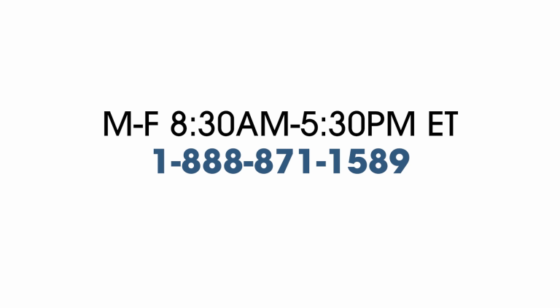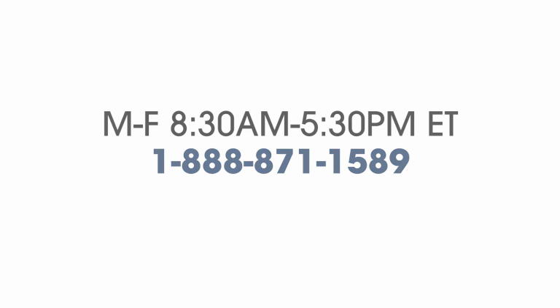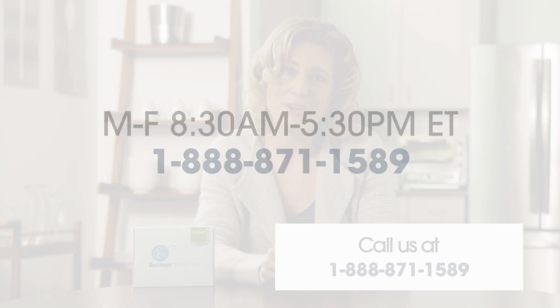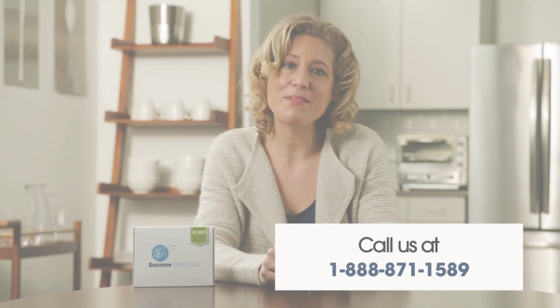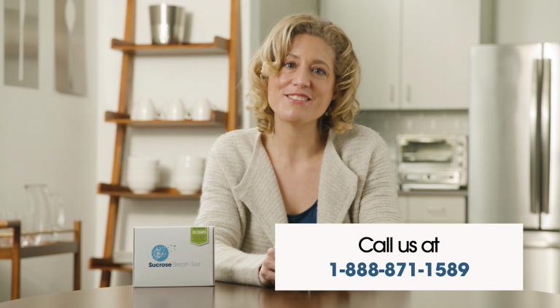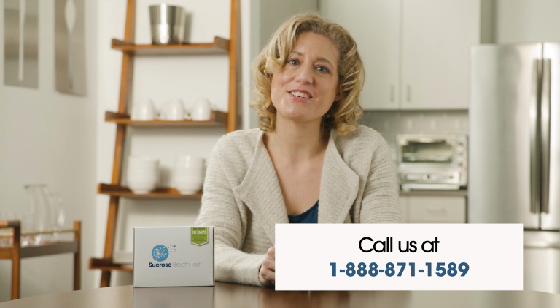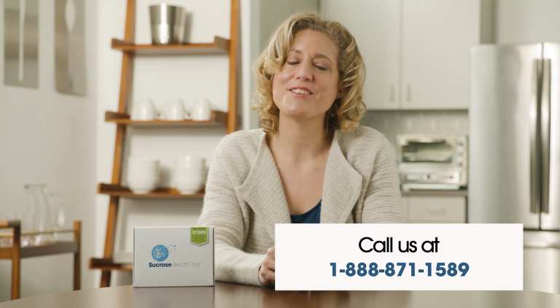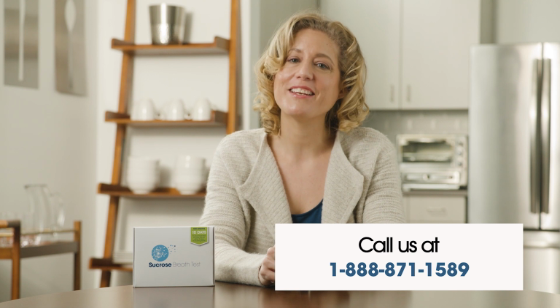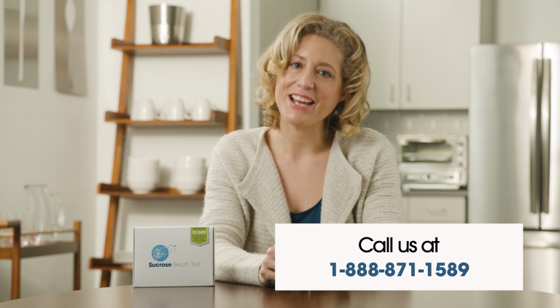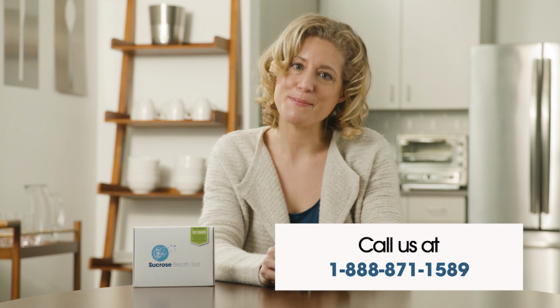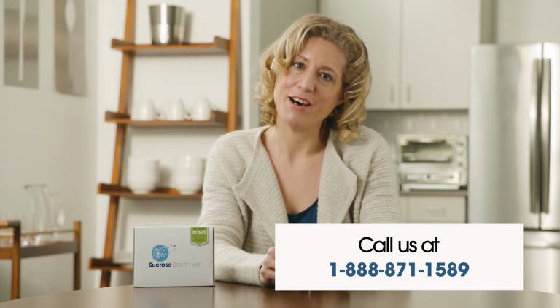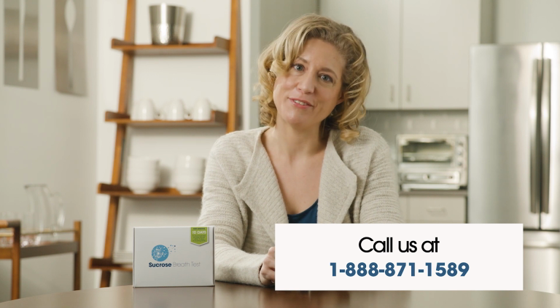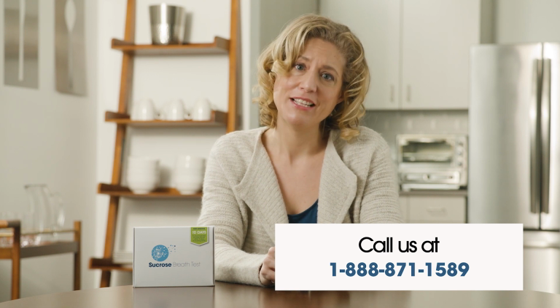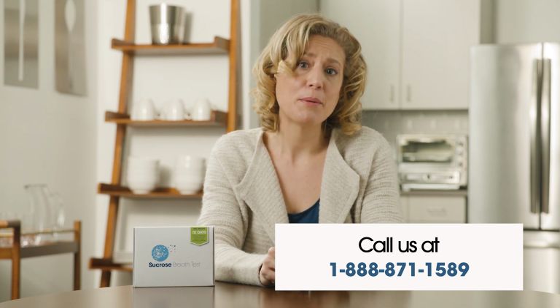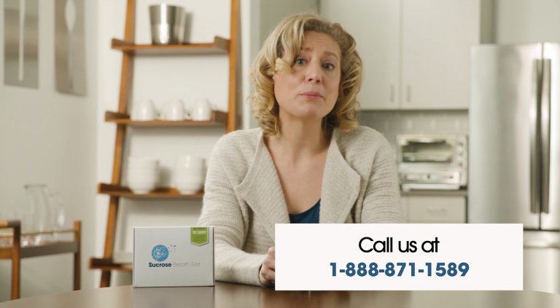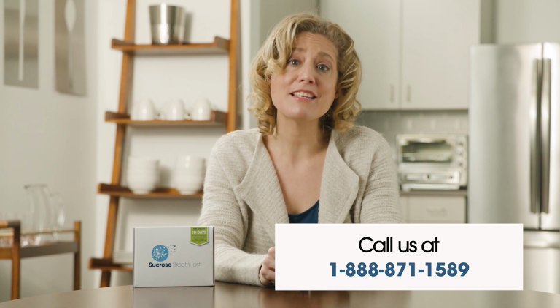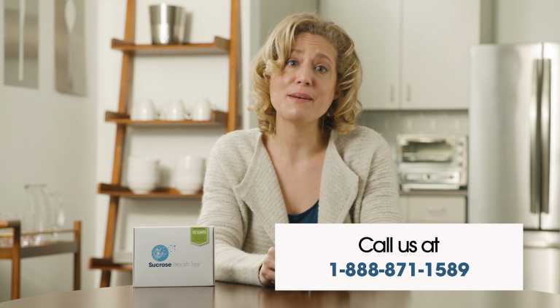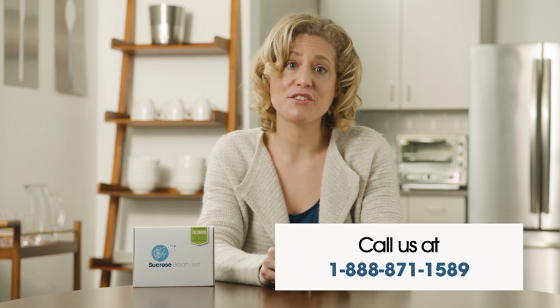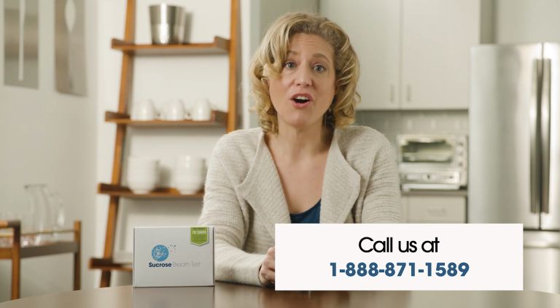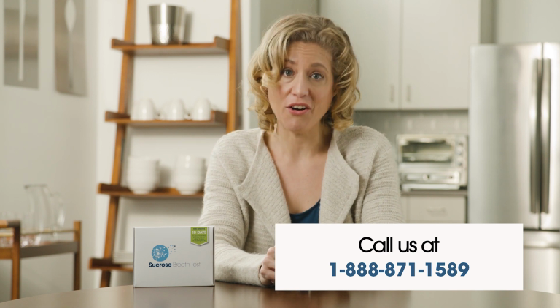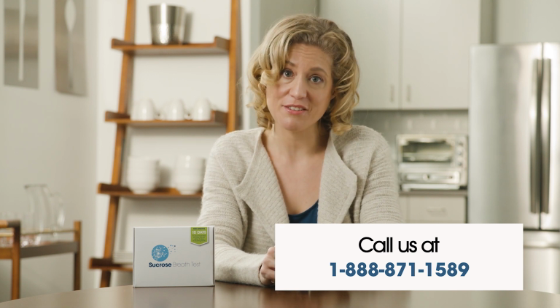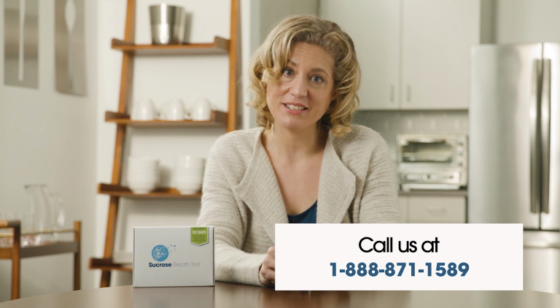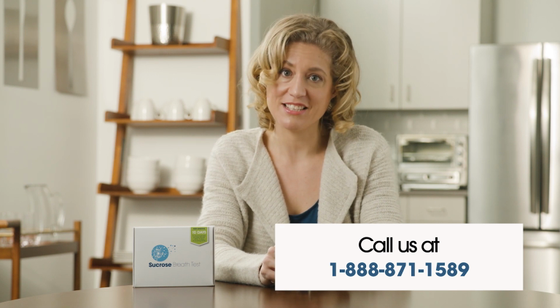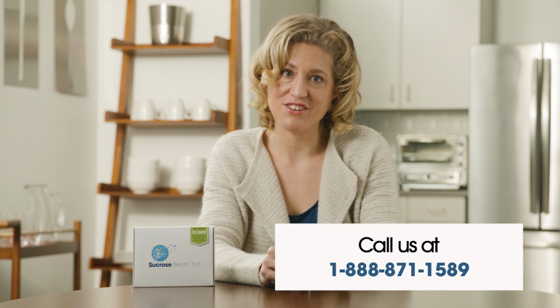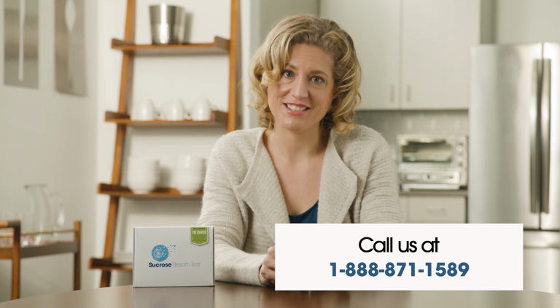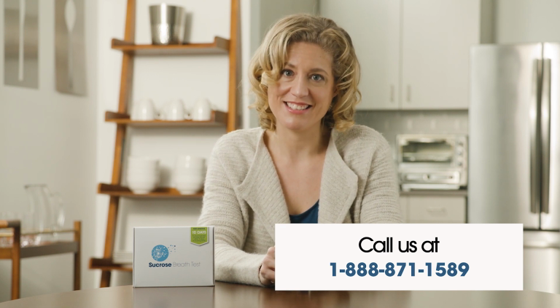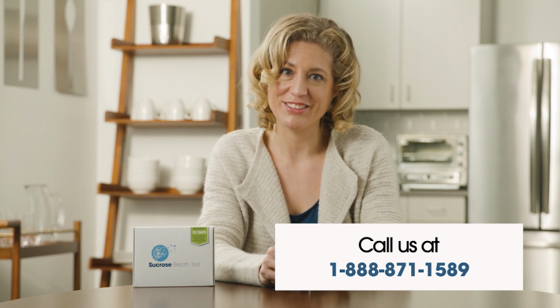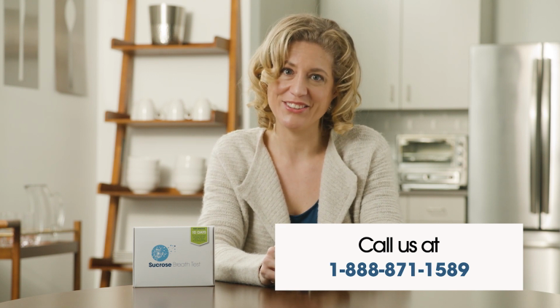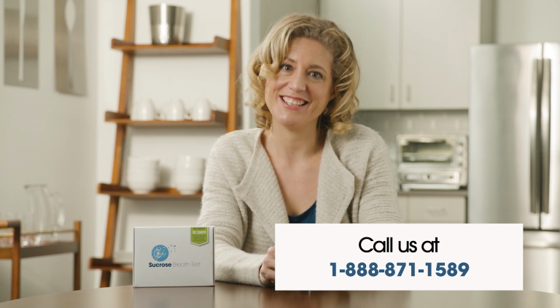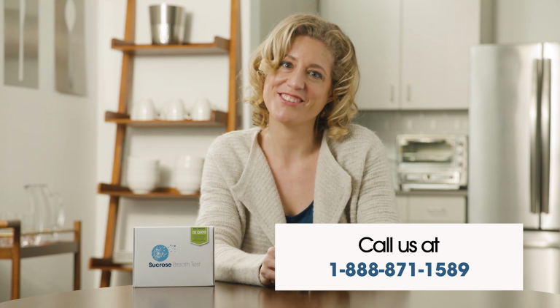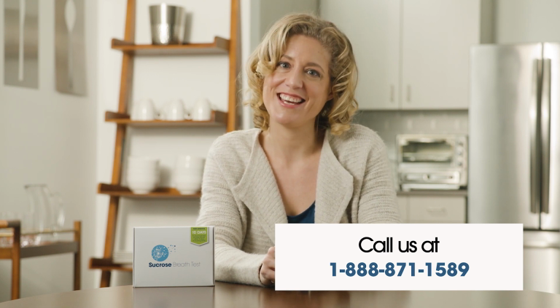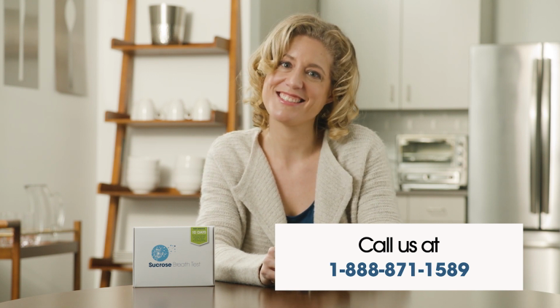We hope this instructional video has been helpful, but please make sure to also read the instructions included in your test.